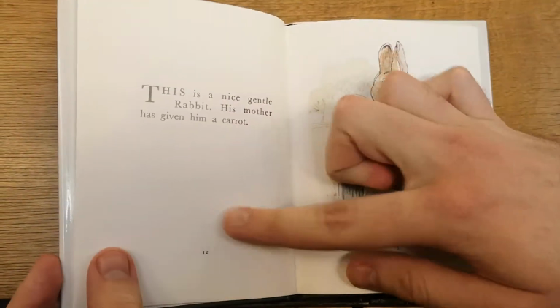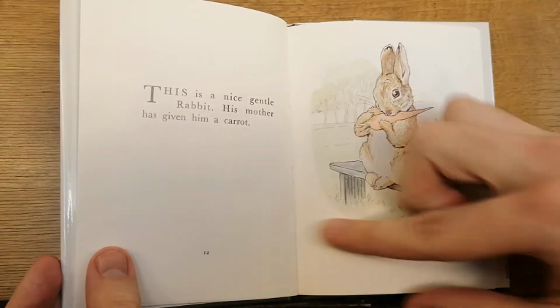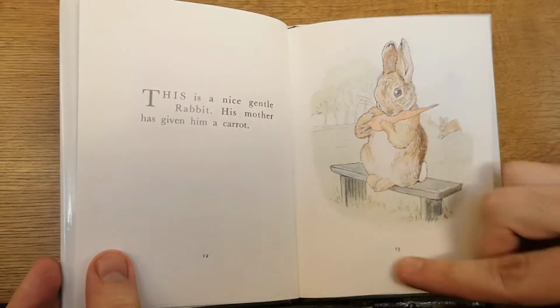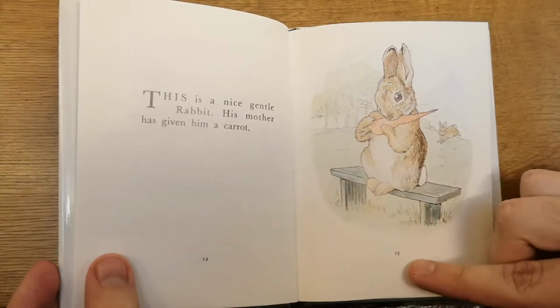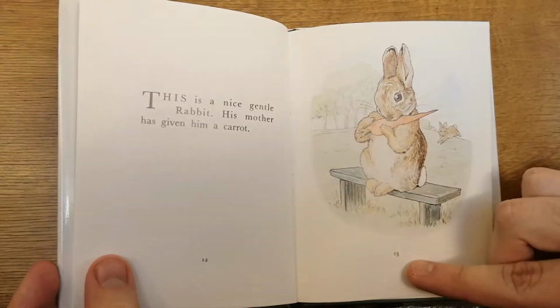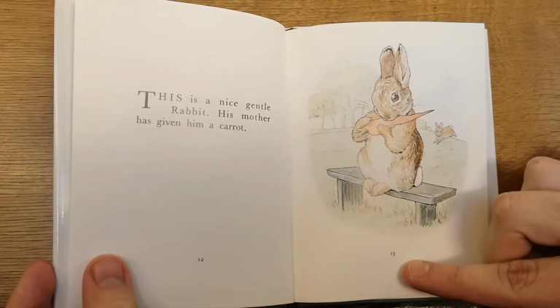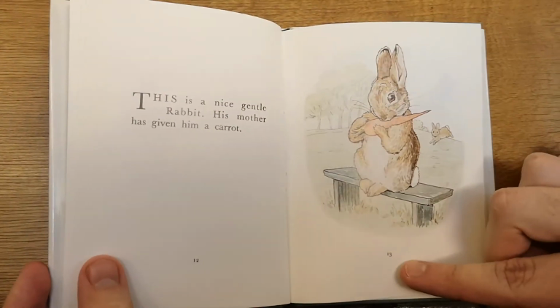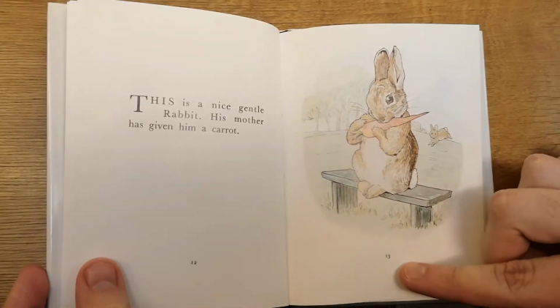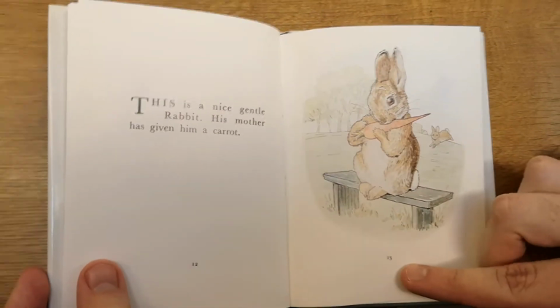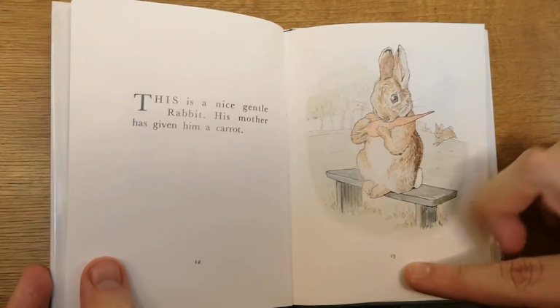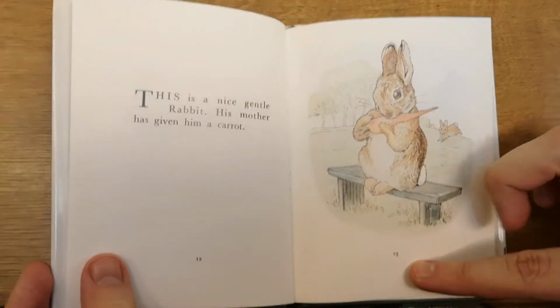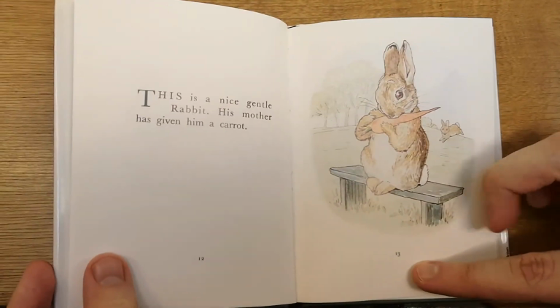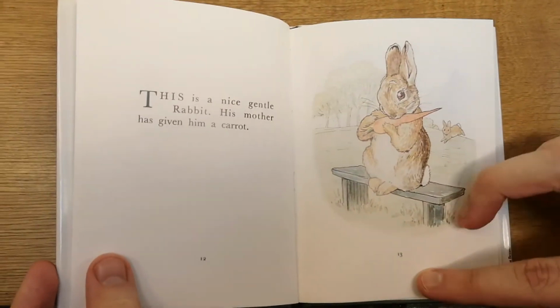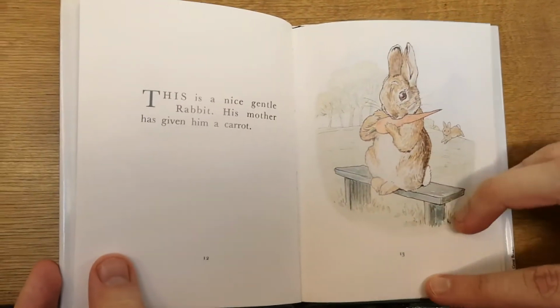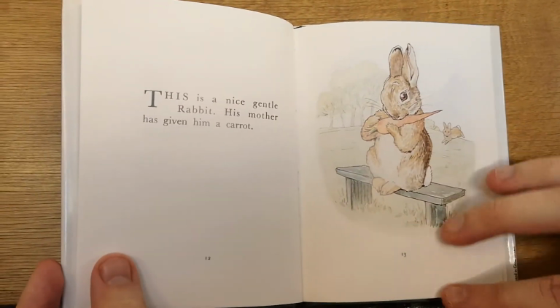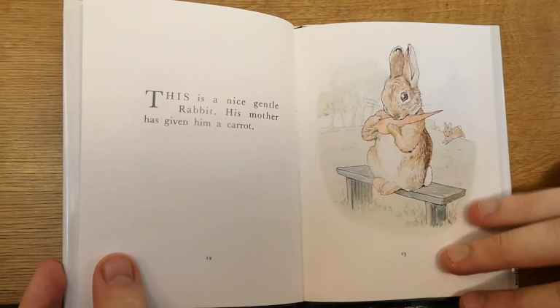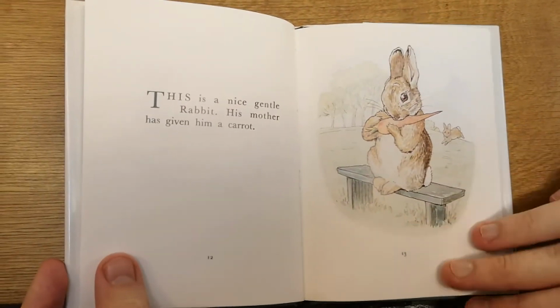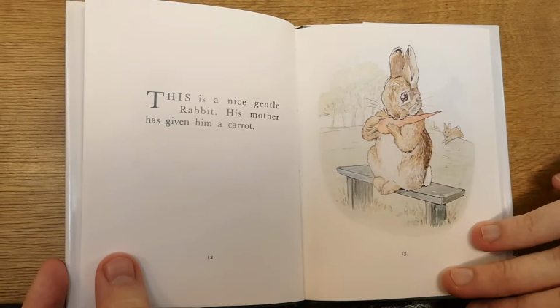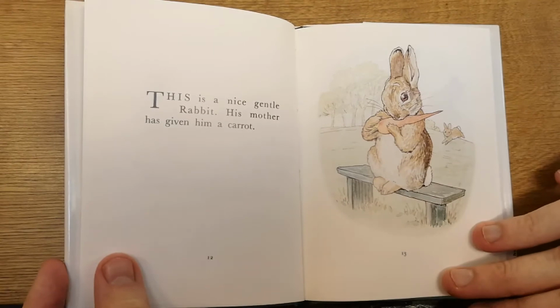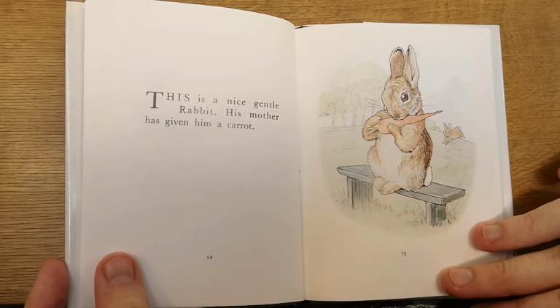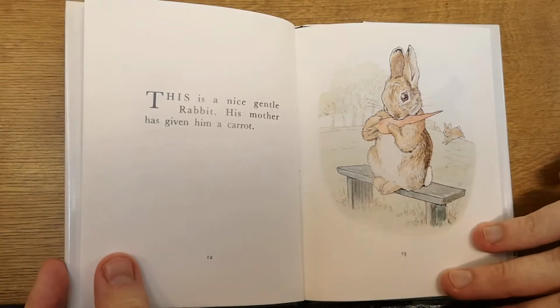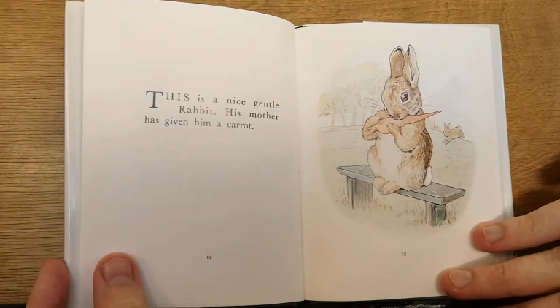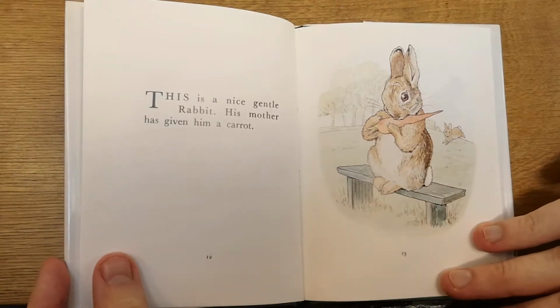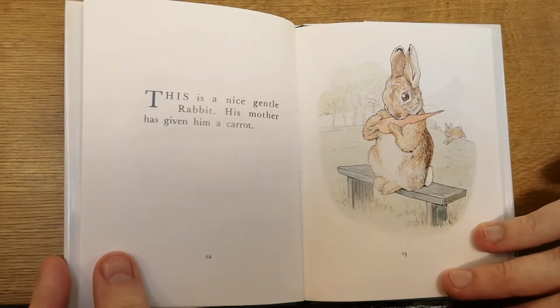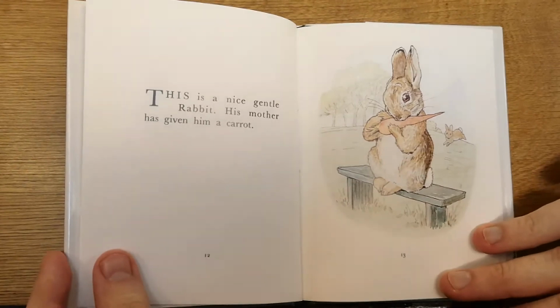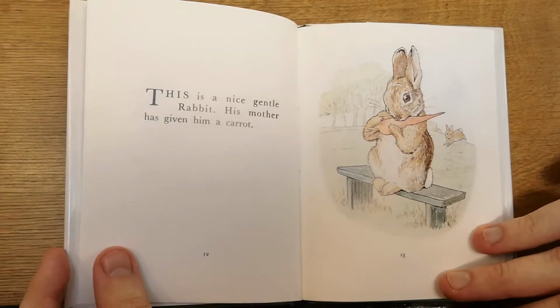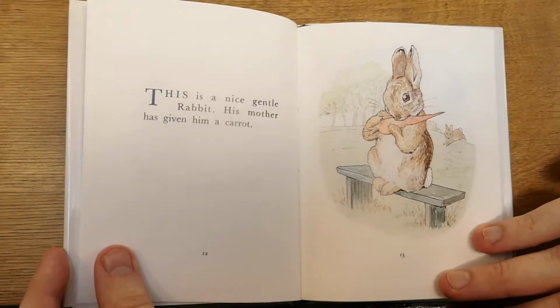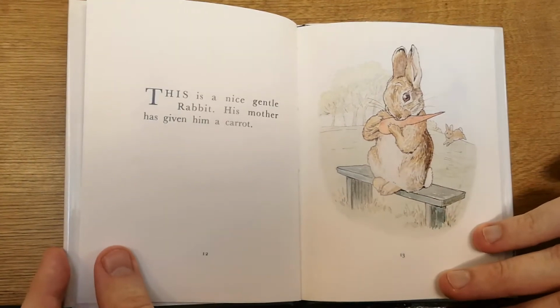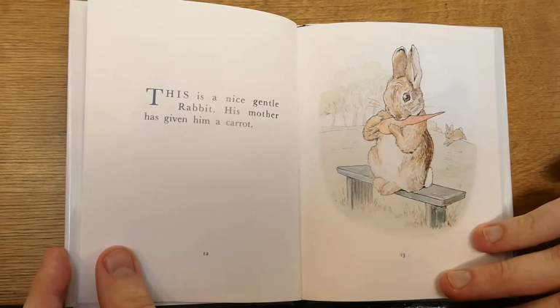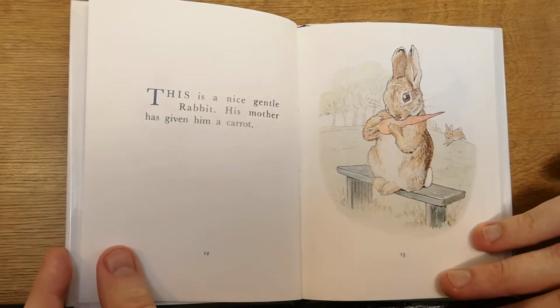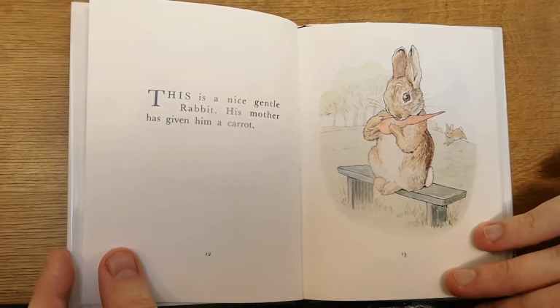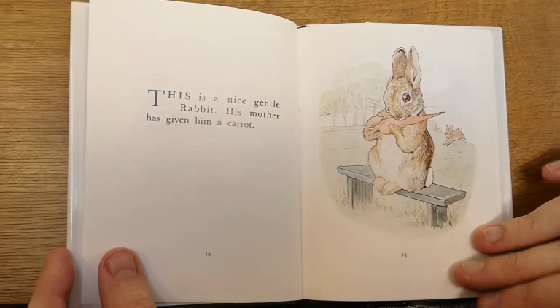This is a nice, gentle rabbit. His mother has given him a carrot.